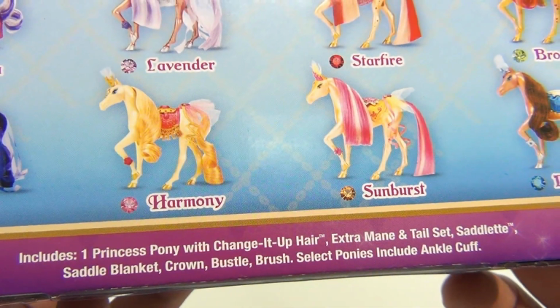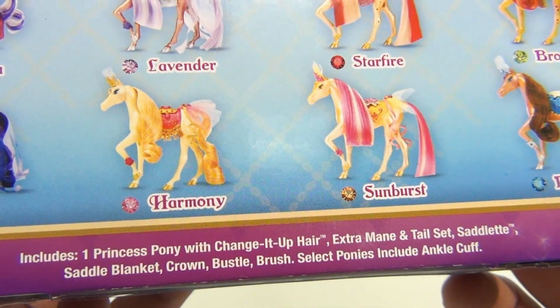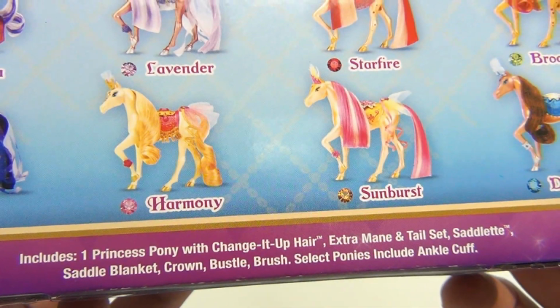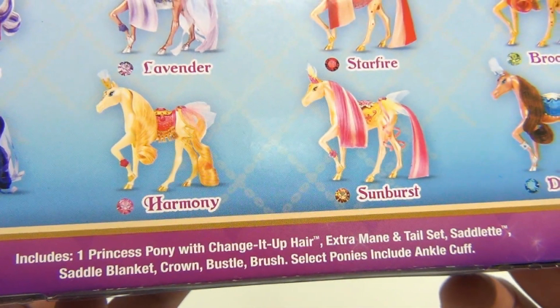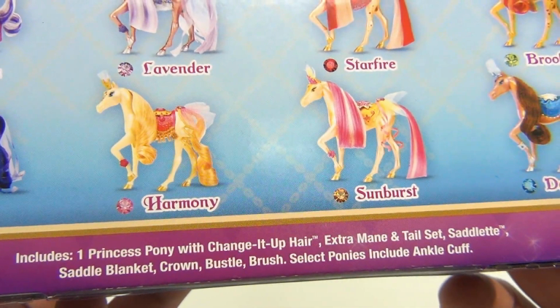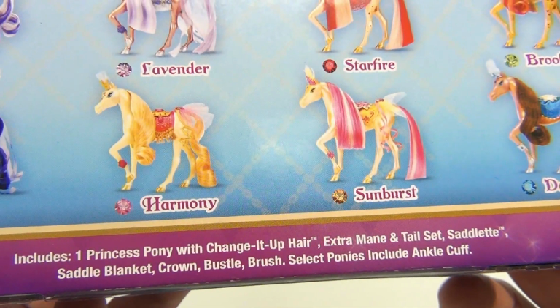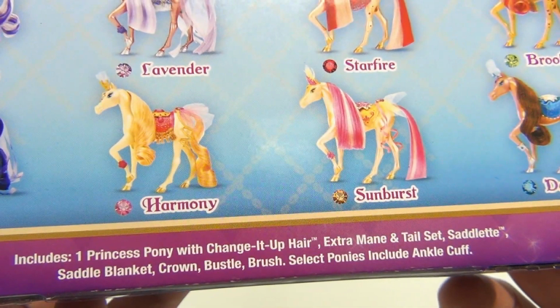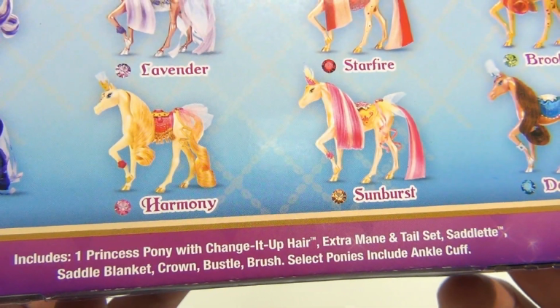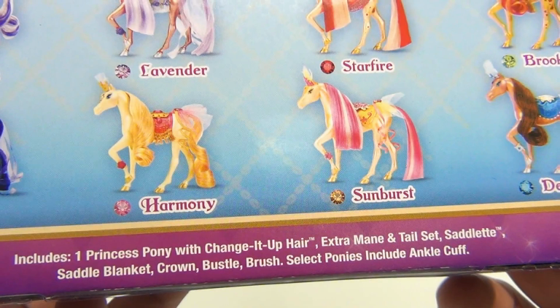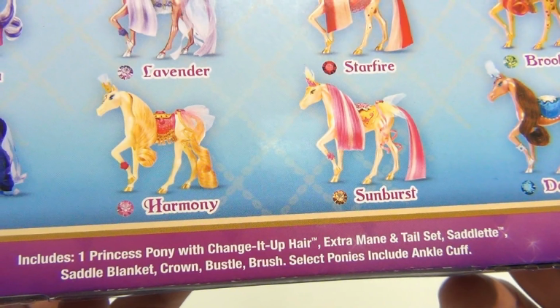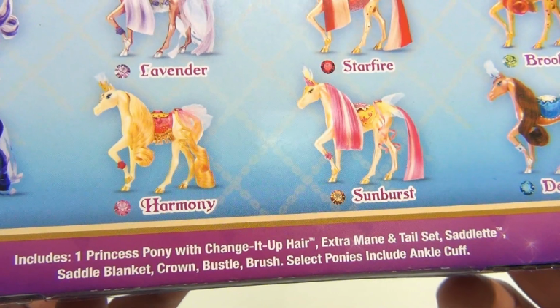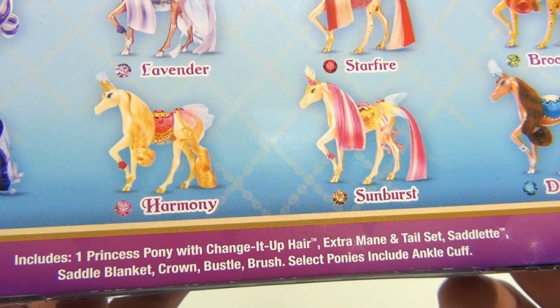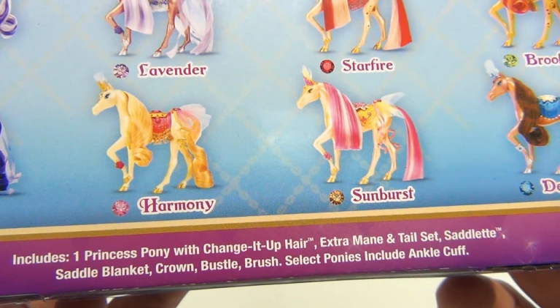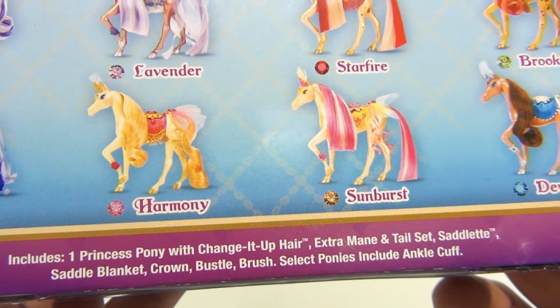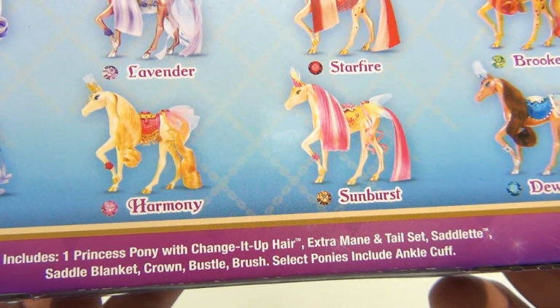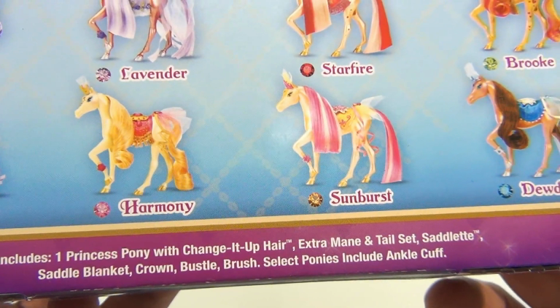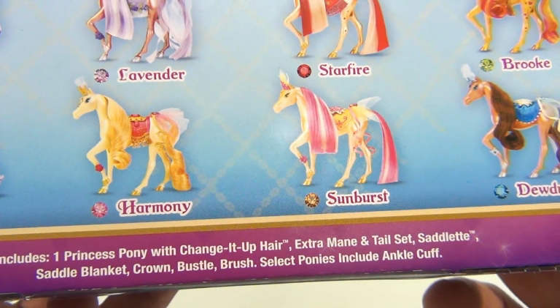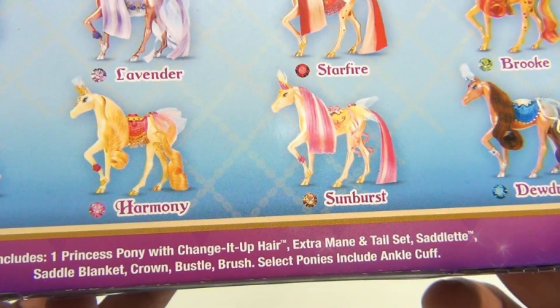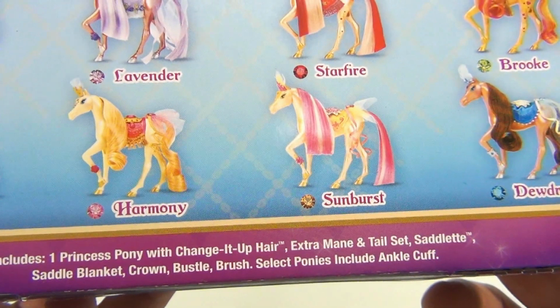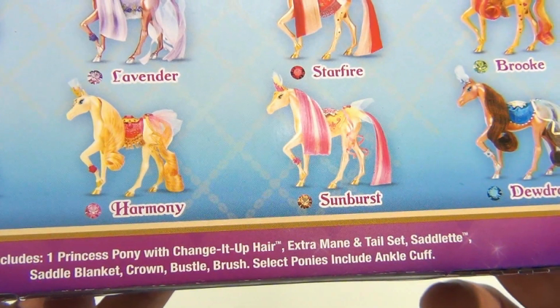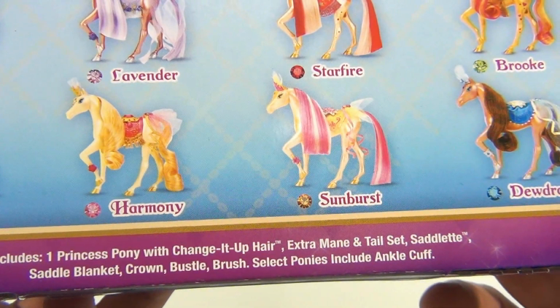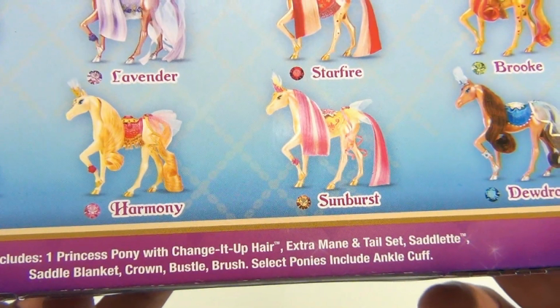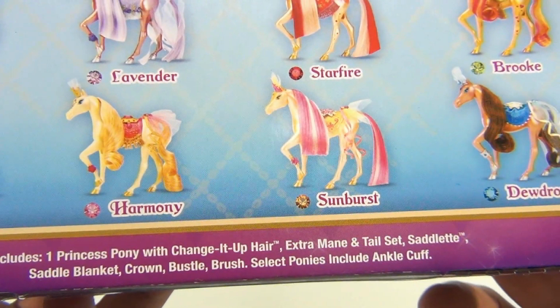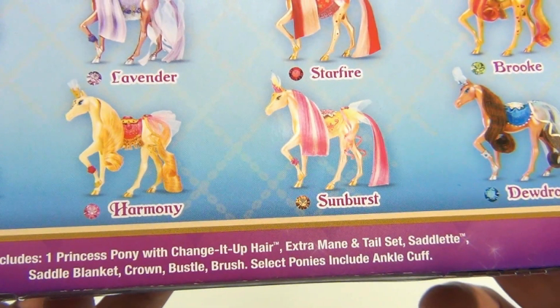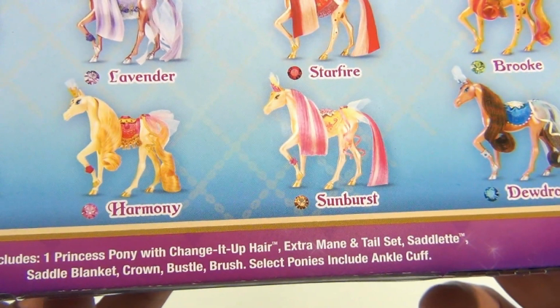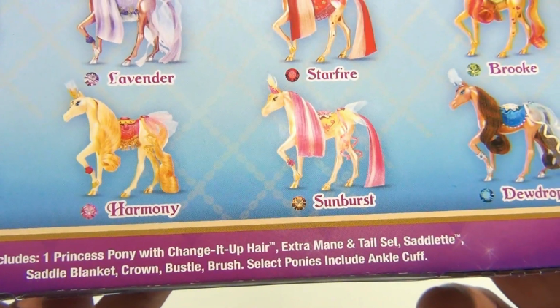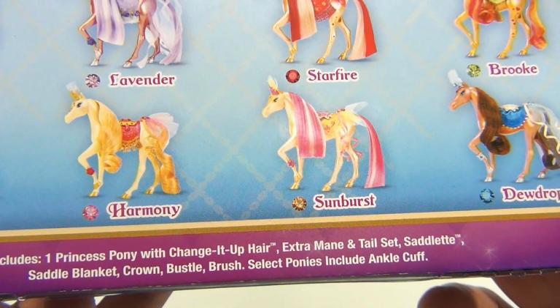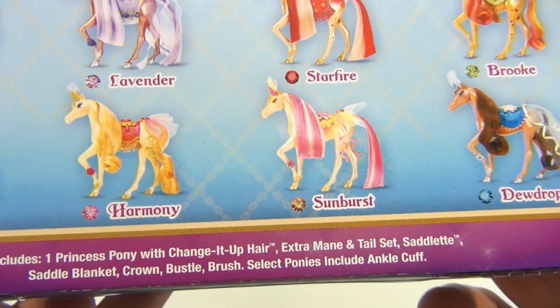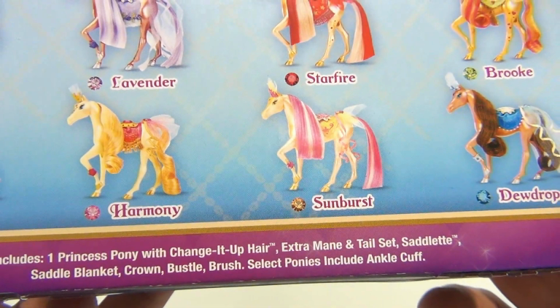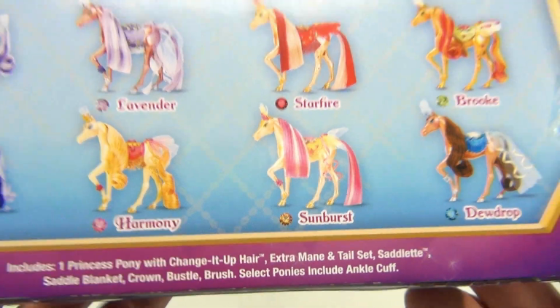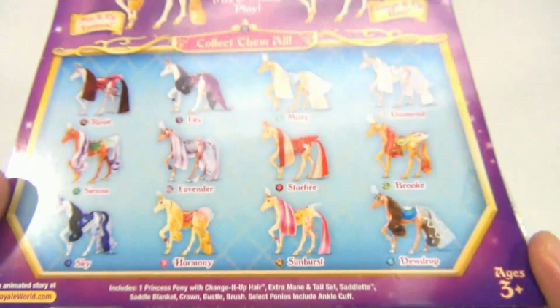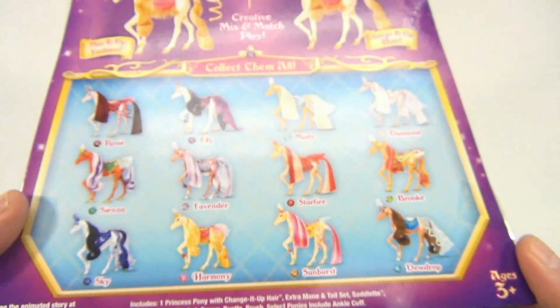So you get one princess pony with change-it-up hair, extra mane and tail set, saddle, saddle blanket, crown, bustle, brush. Select ponies include an ankle cuff.